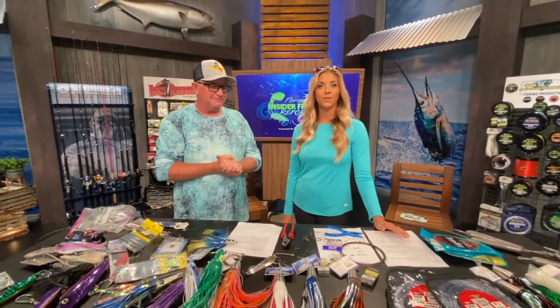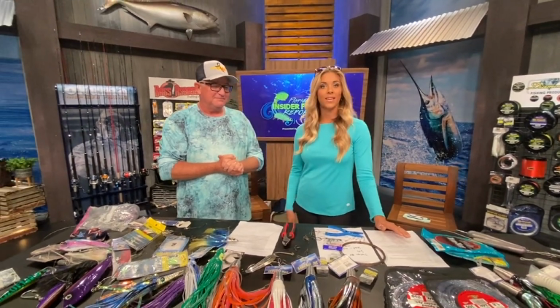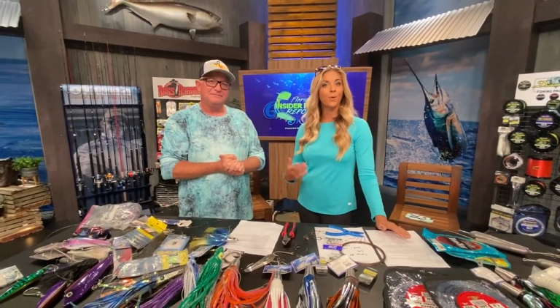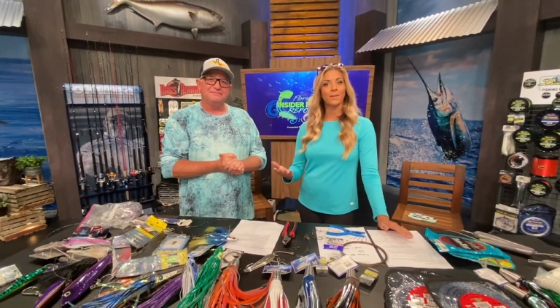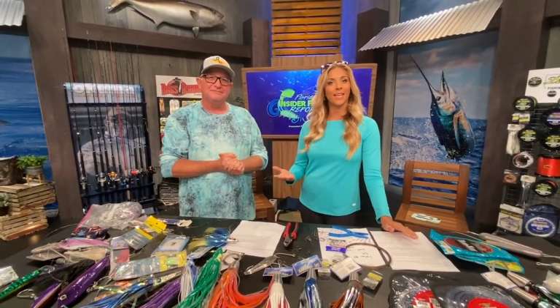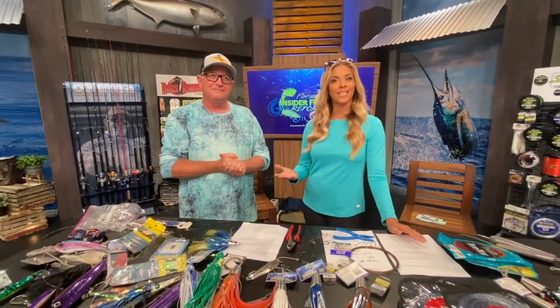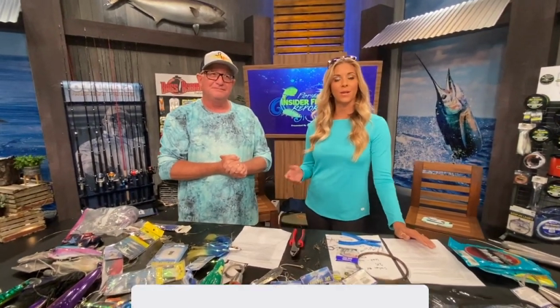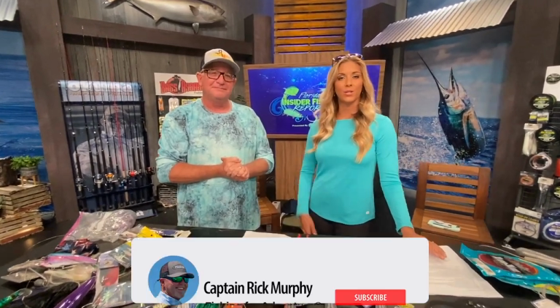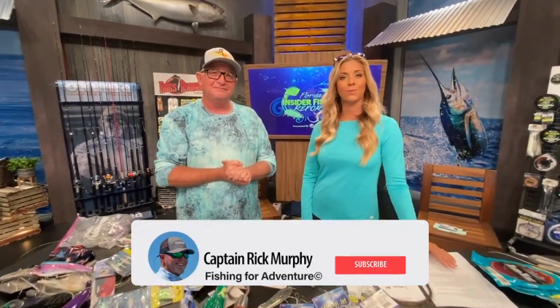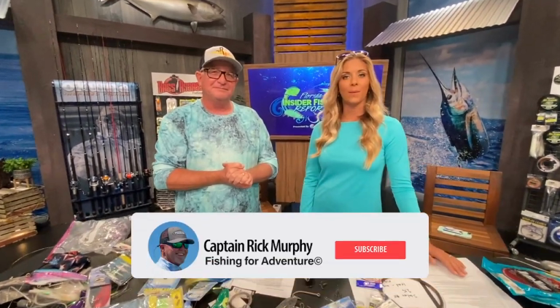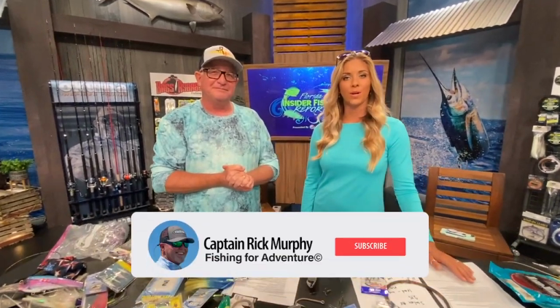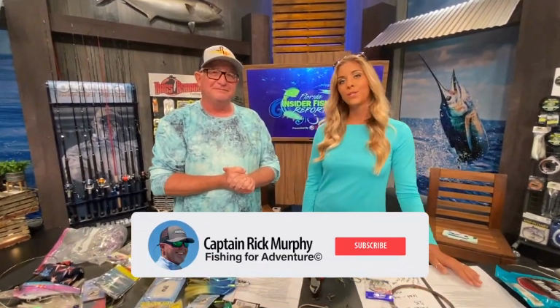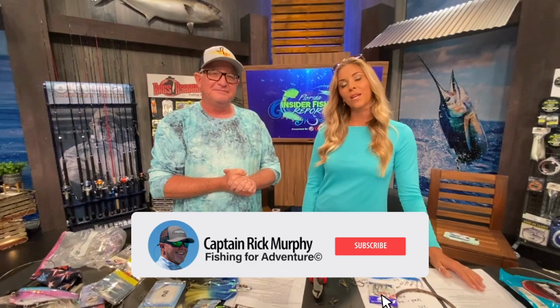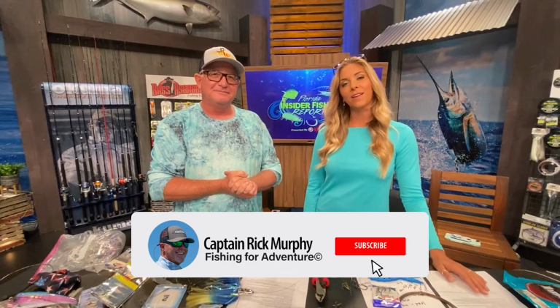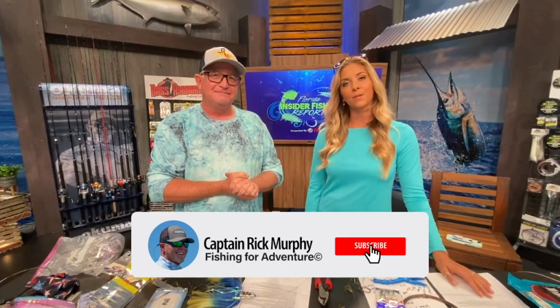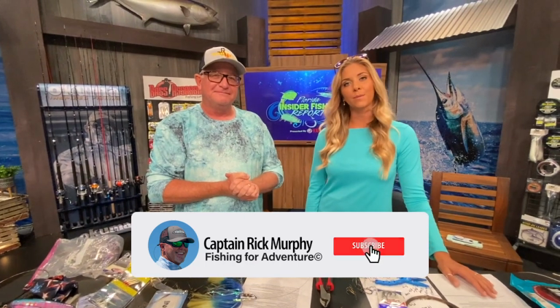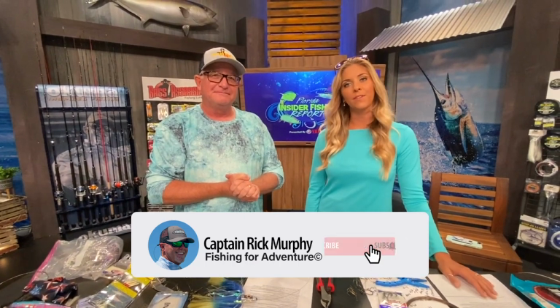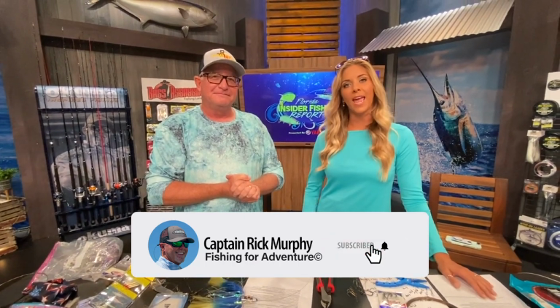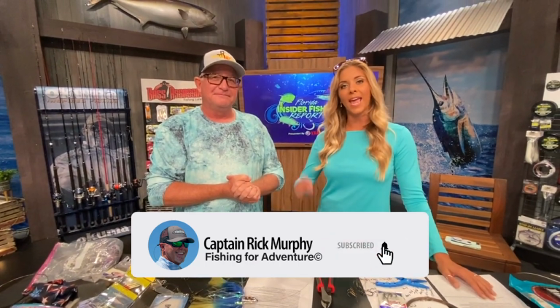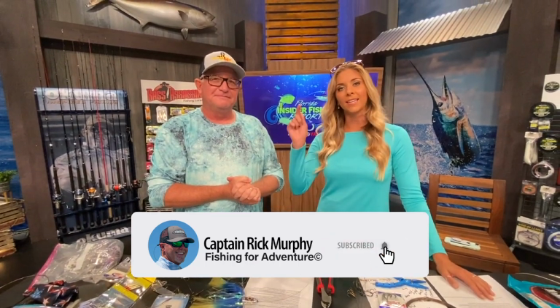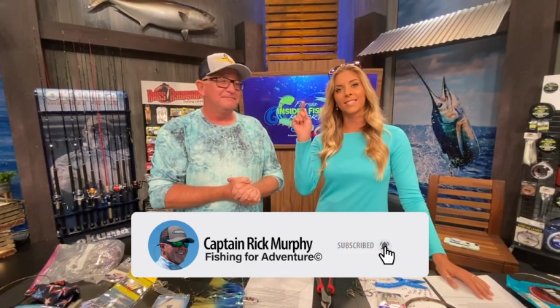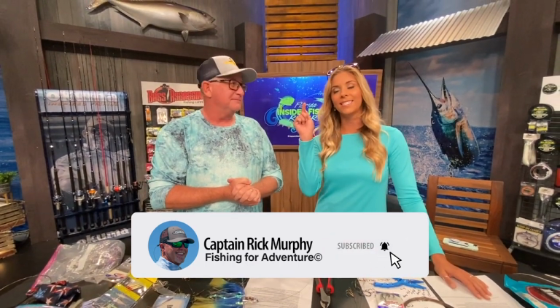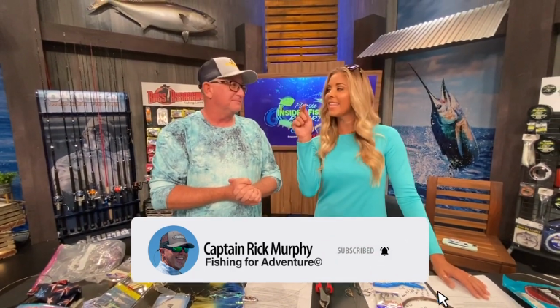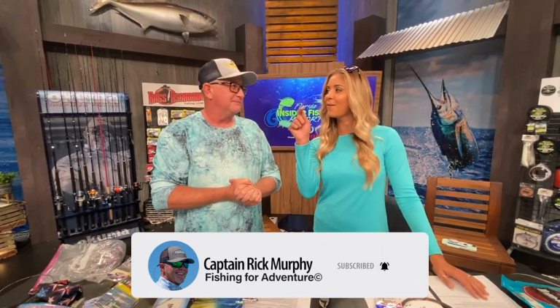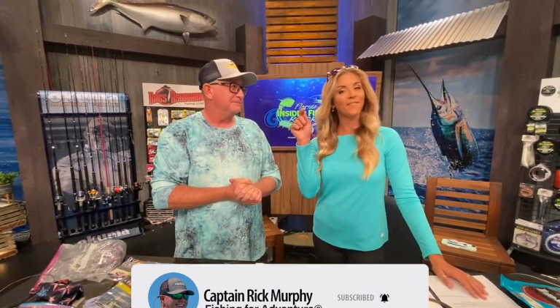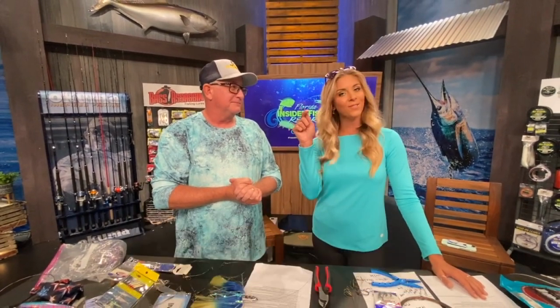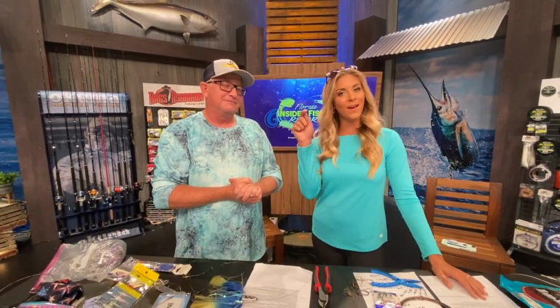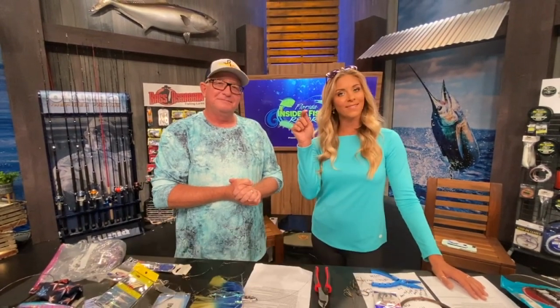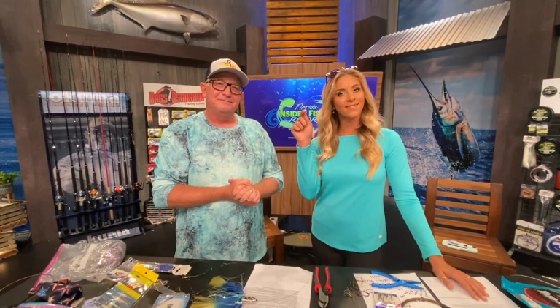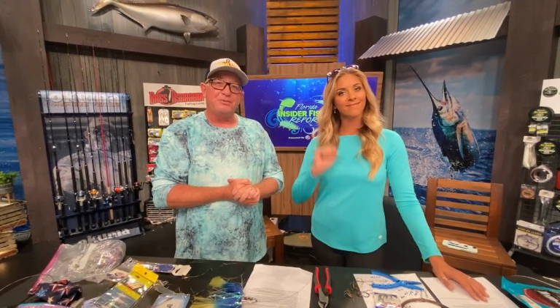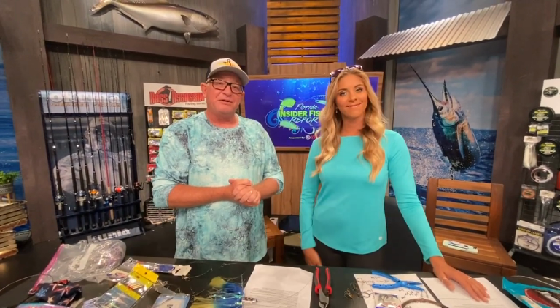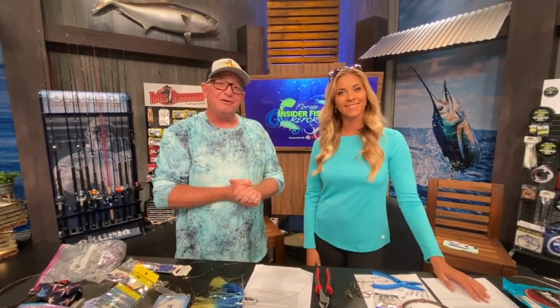That was very informational — thank you so much. If you guys want to hear more tips like this, make sure you subscribe to our YouTube channel, Captain McMurphy, and ding that notification bell. It'll be there forever.